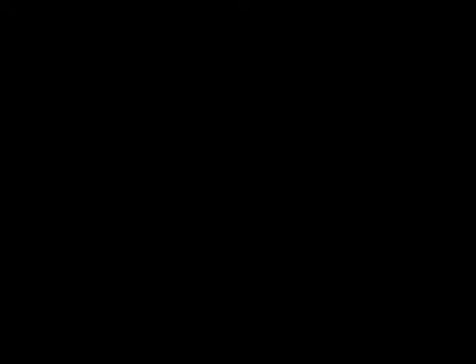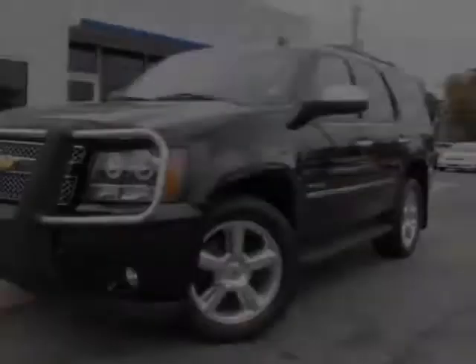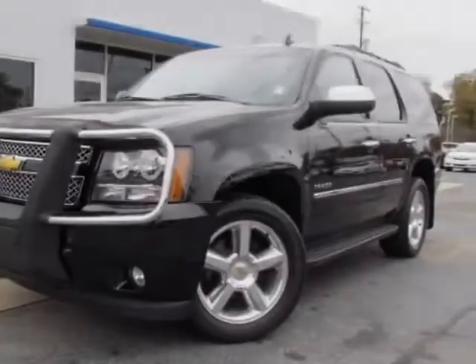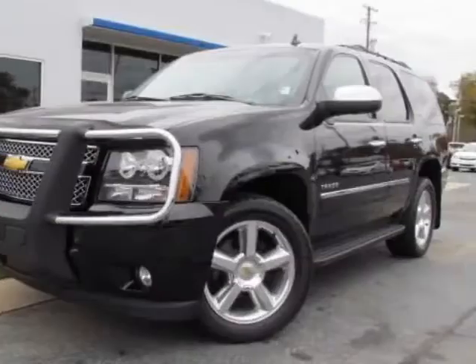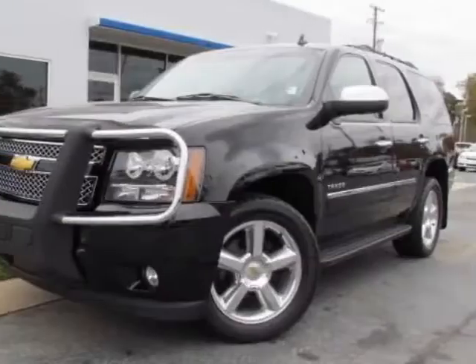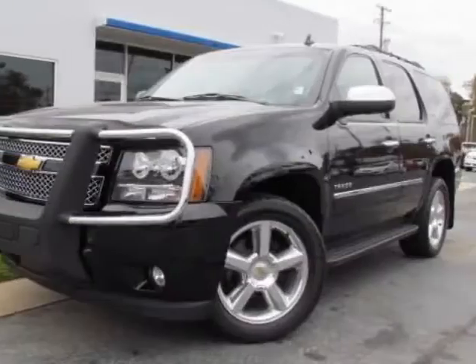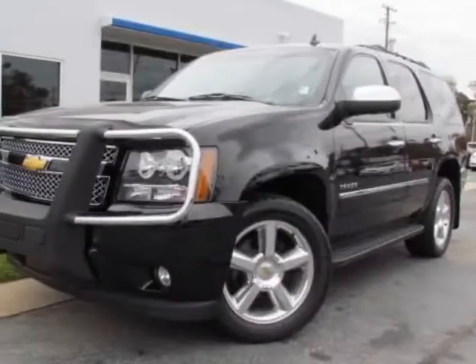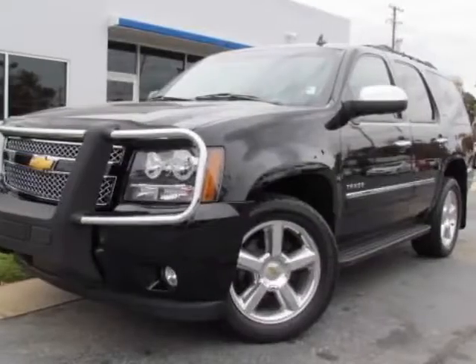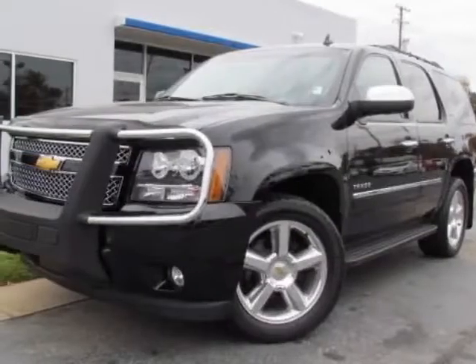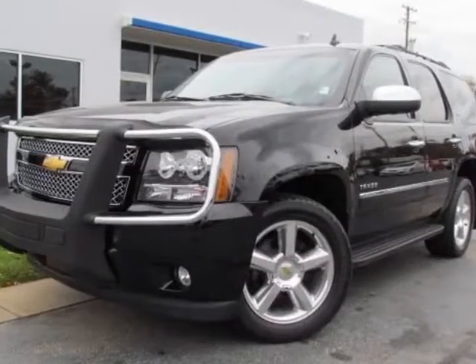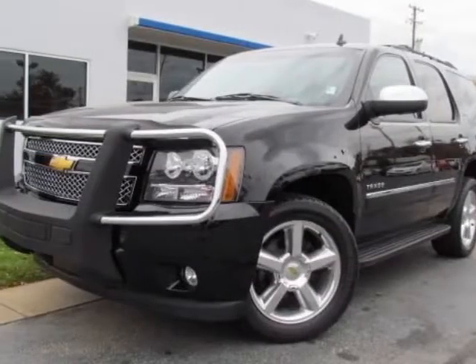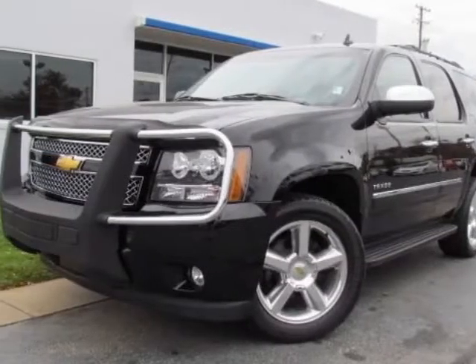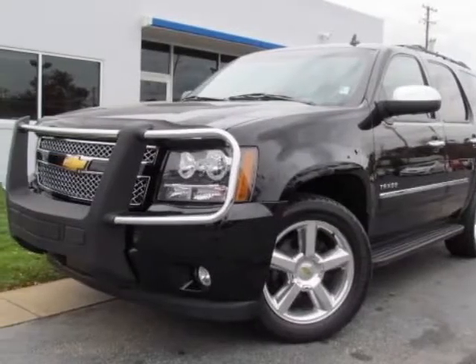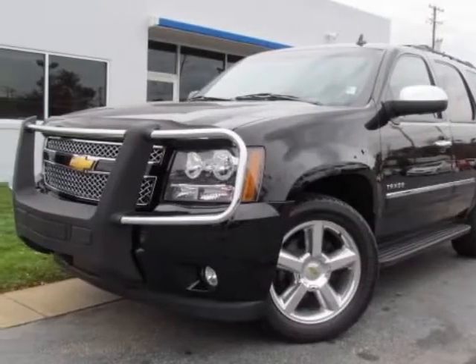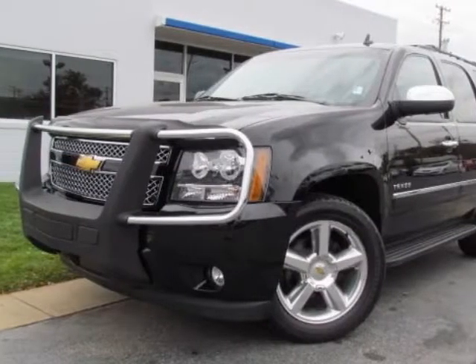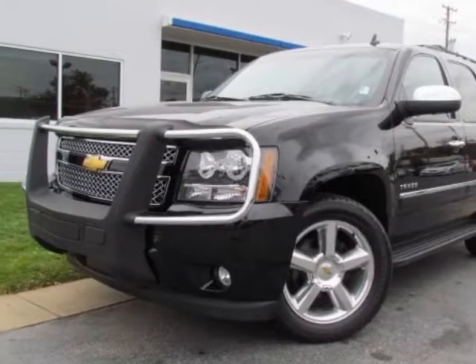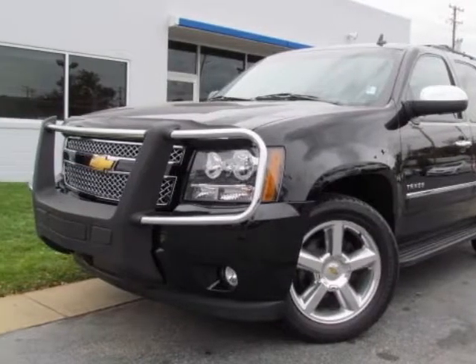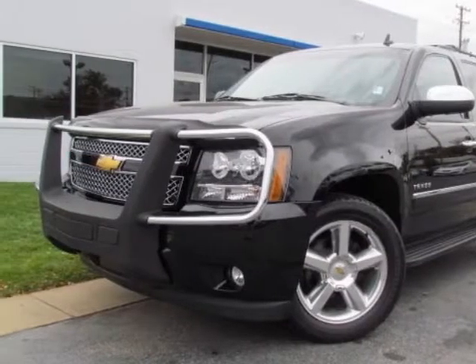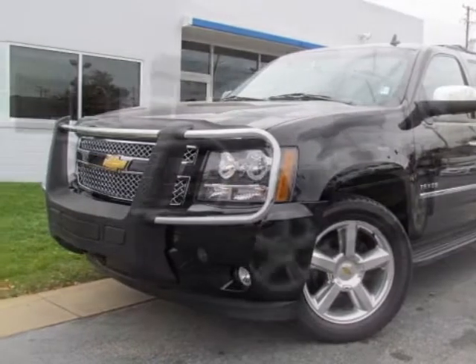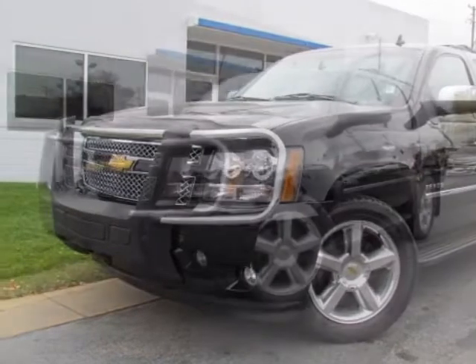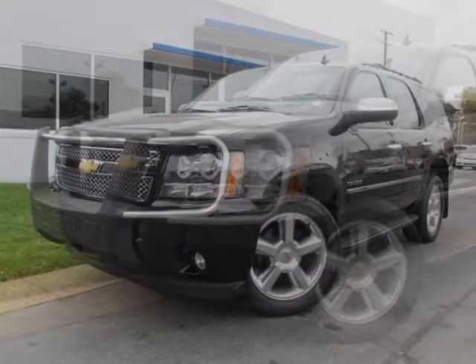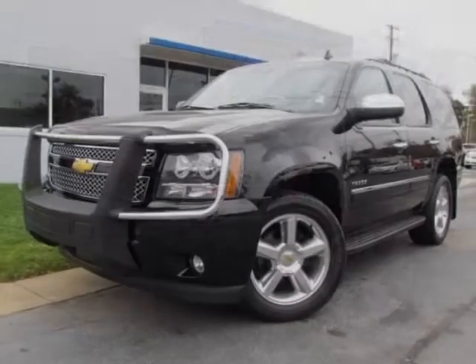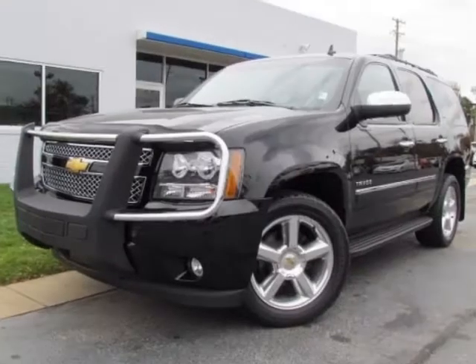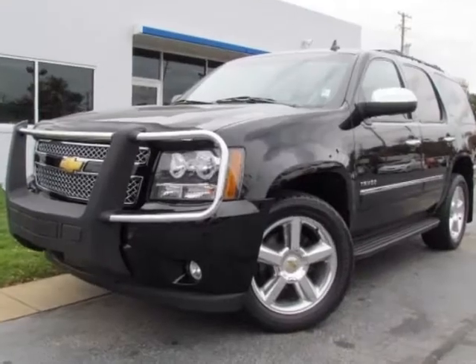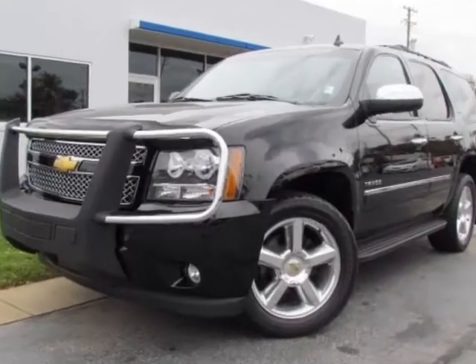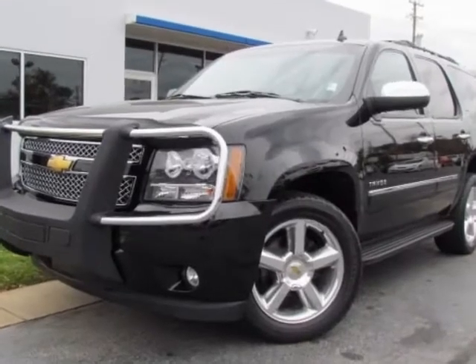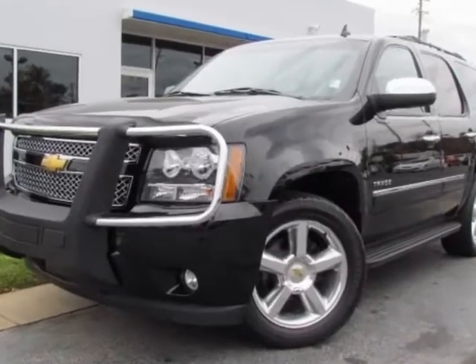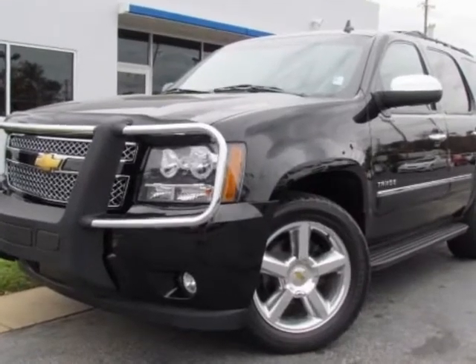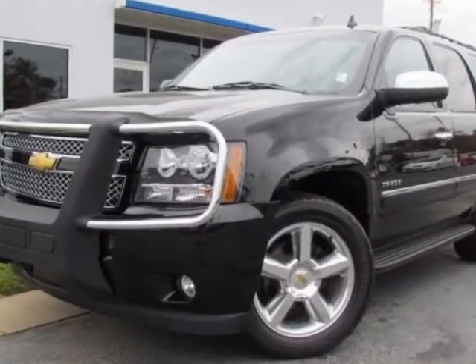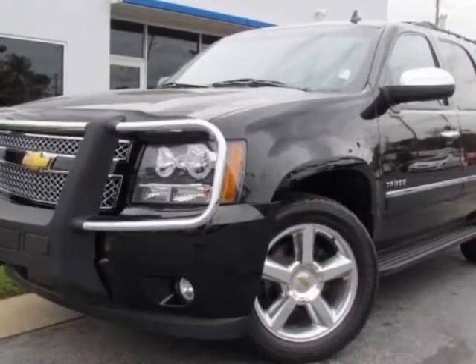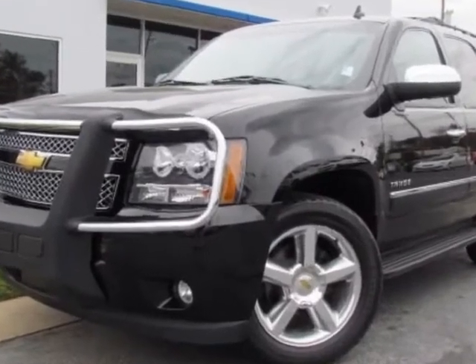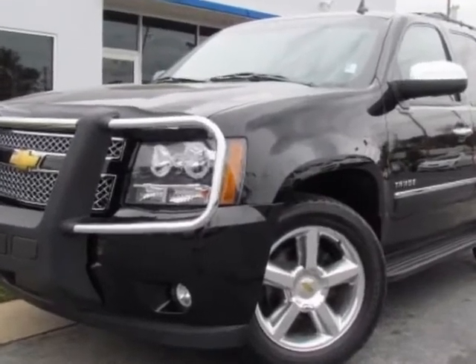Check out this certified pre-owned 2010 Chevrolet Tahoe. Carfax has certified this Tahoe as having one owner.